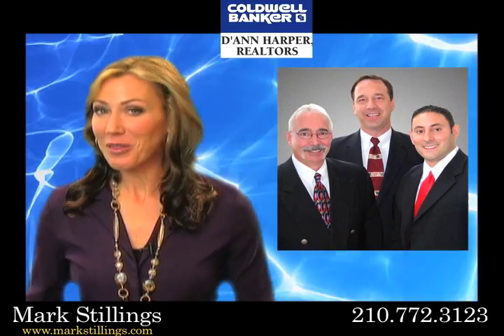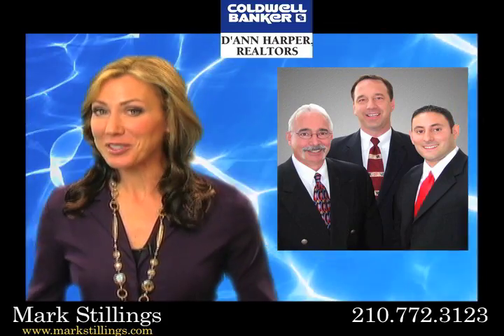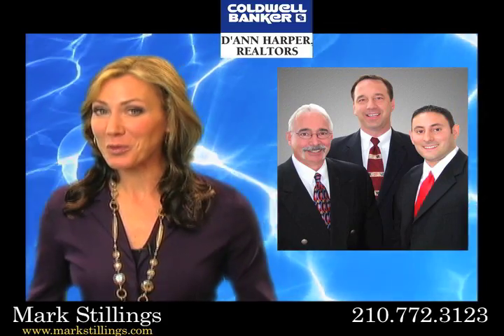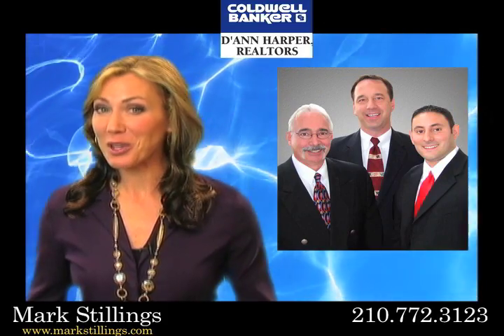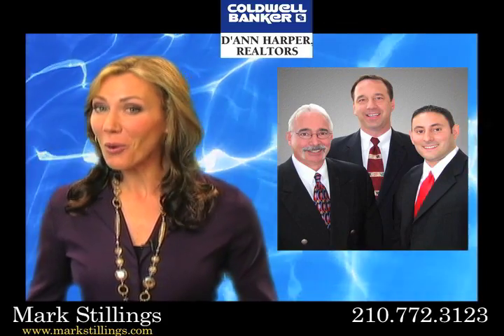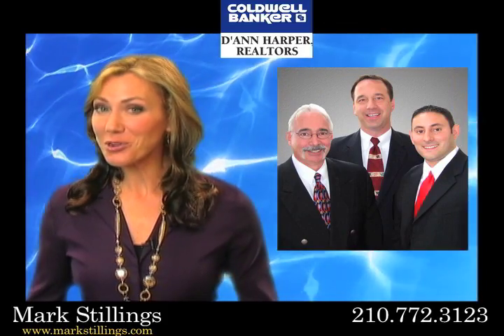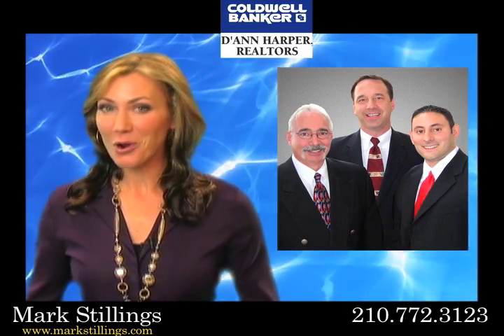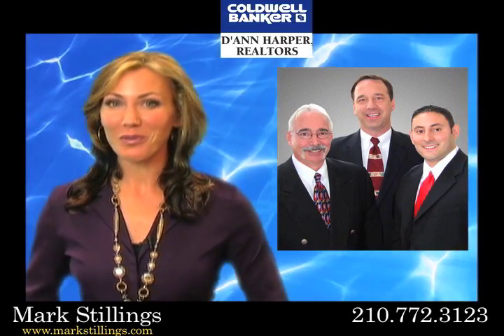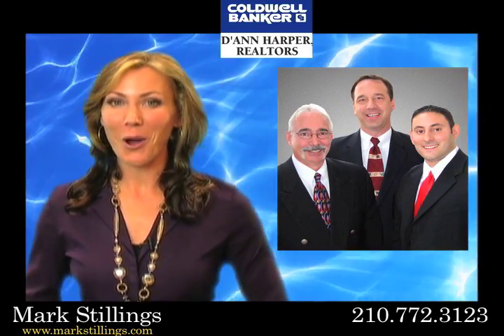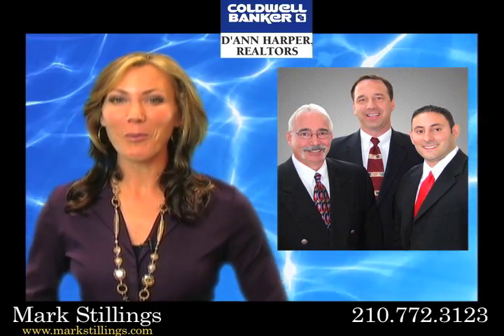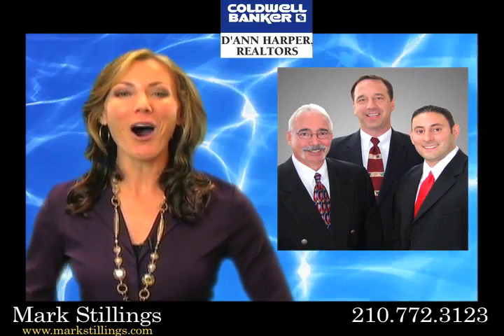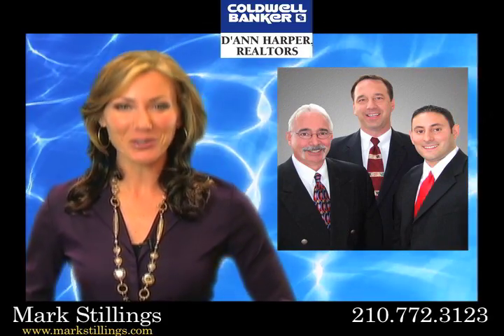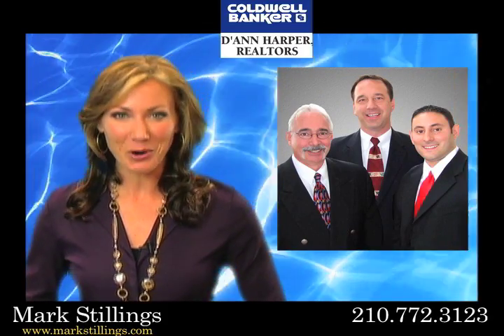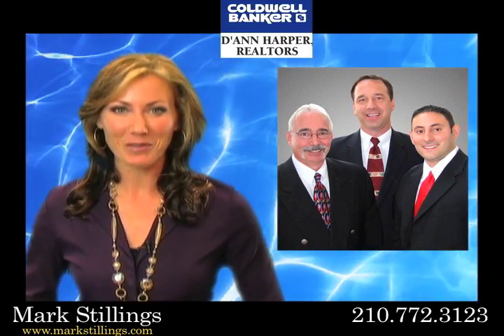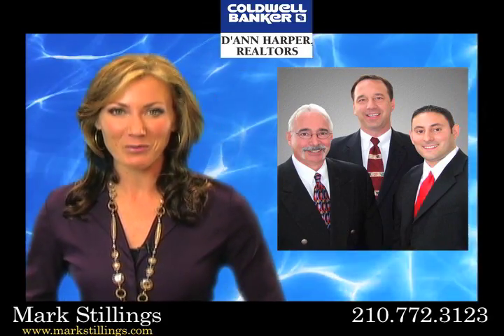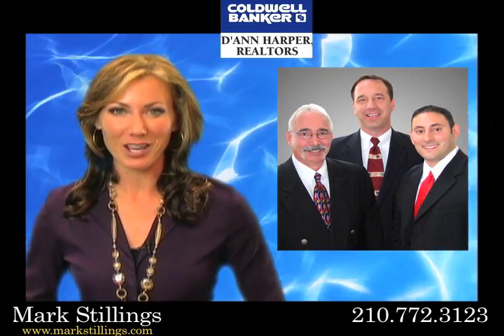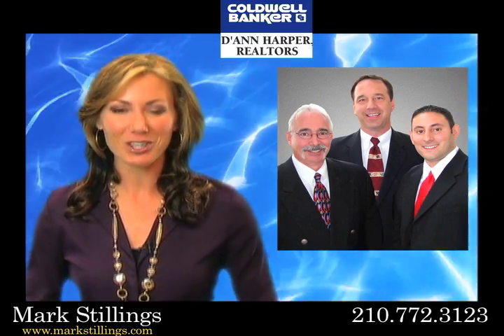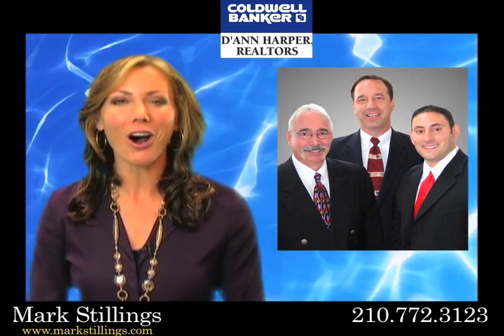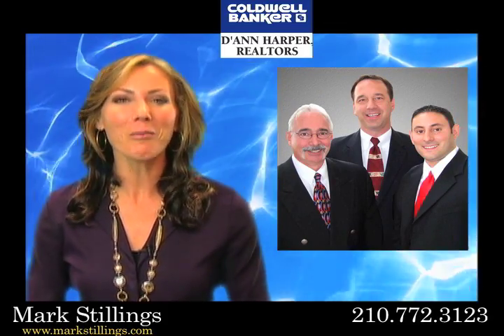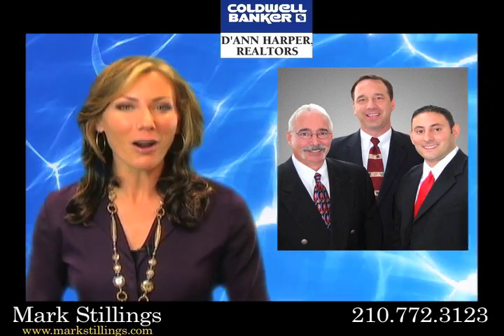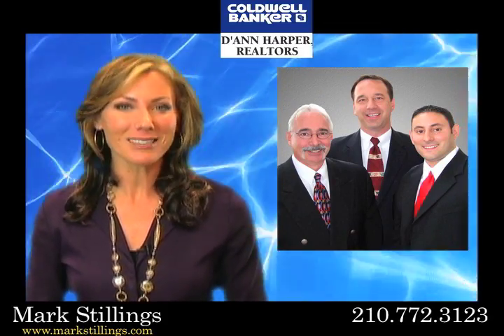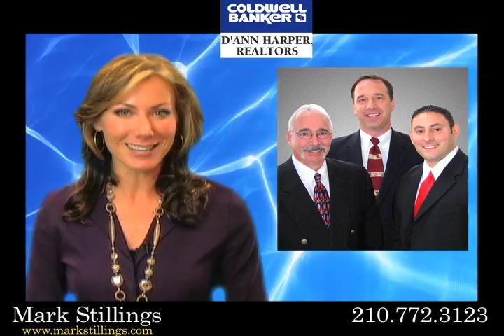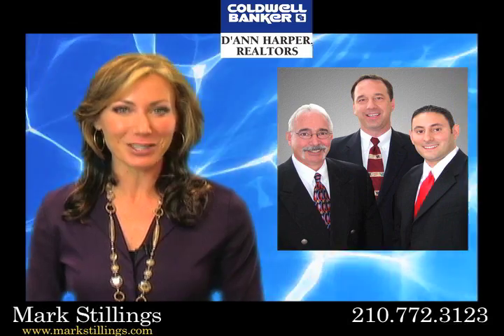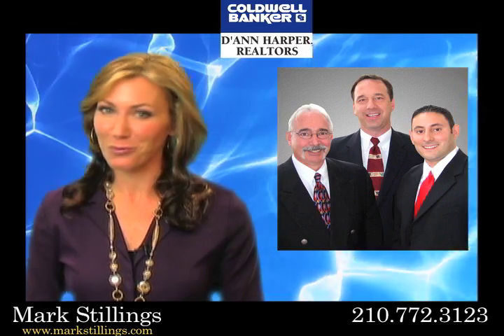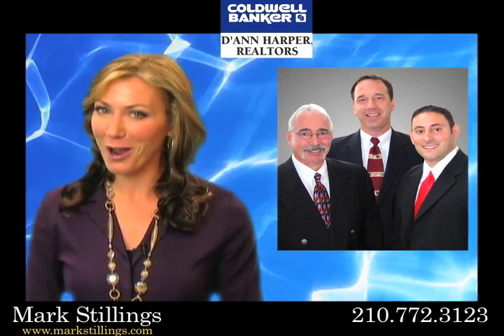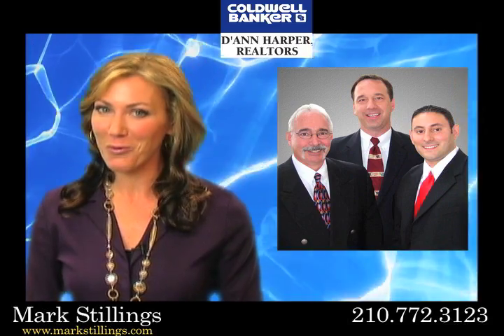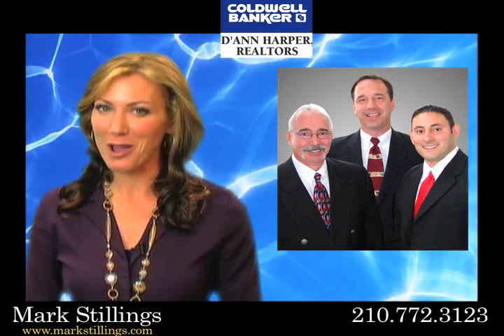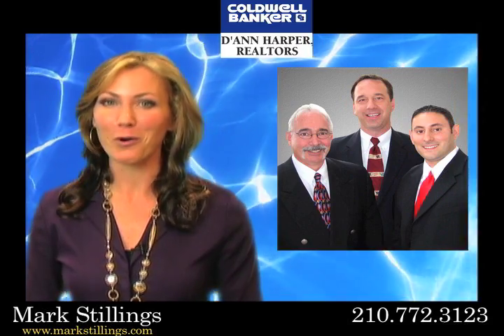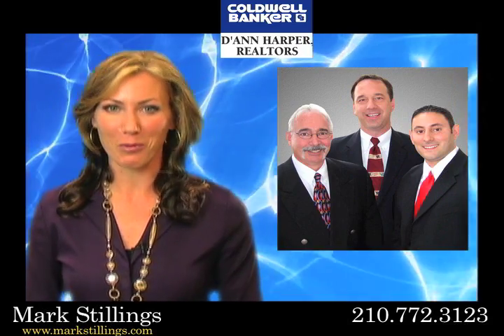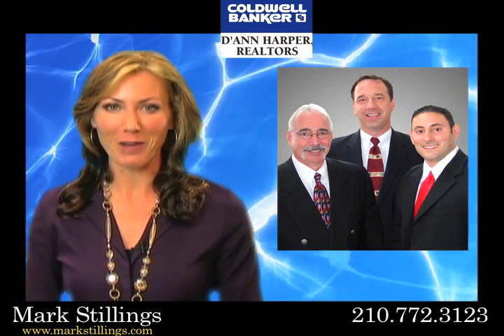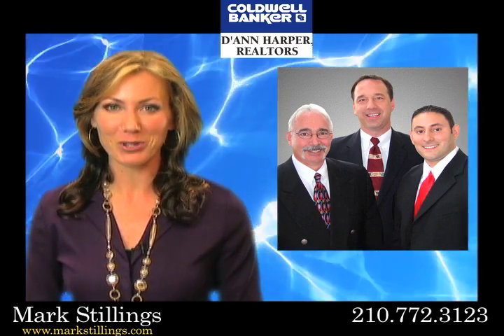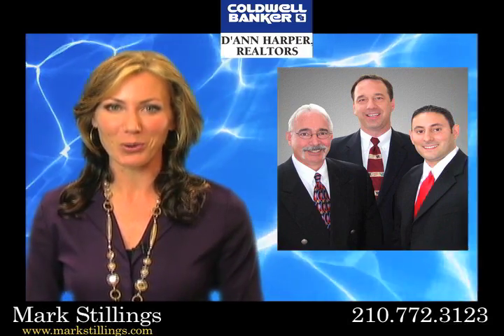This could be your trophy home on Trophy Ridge. Call Mark Stillings right away for a private tour.